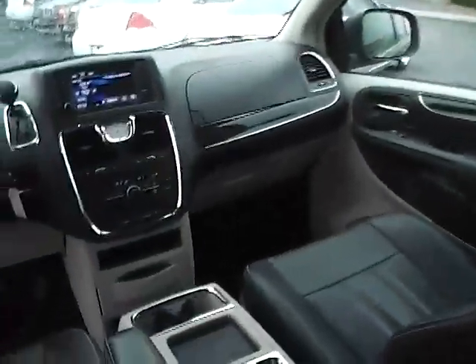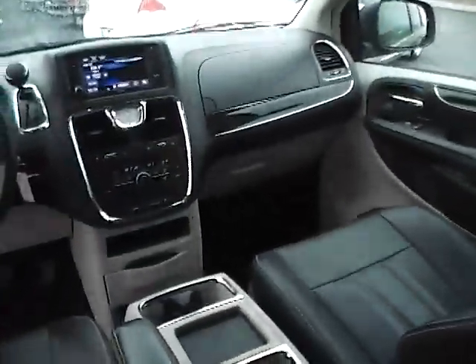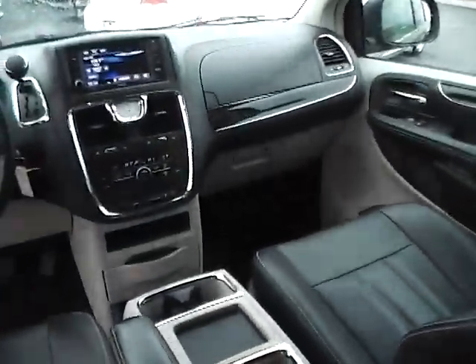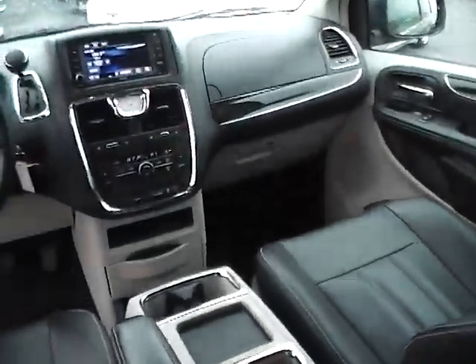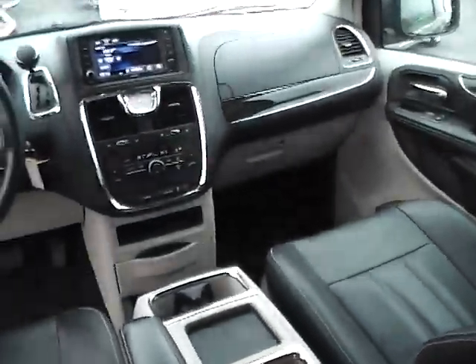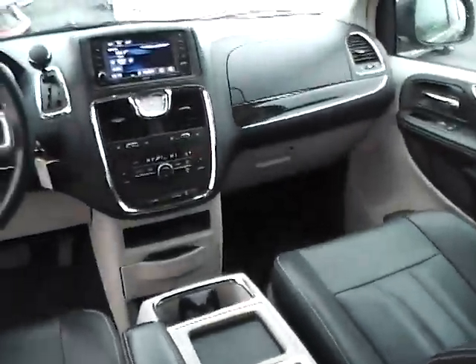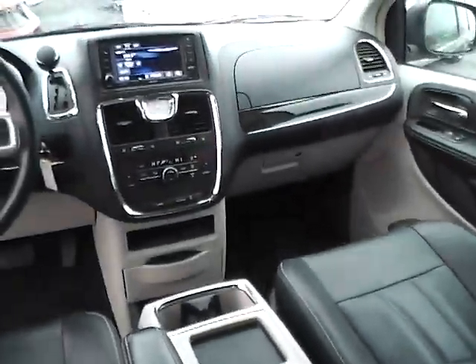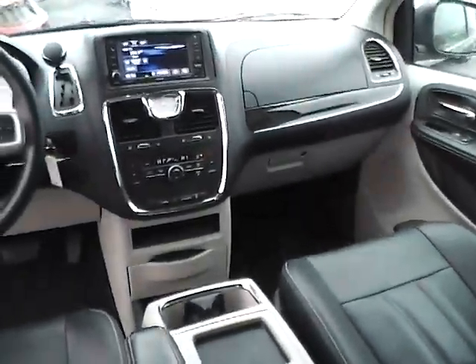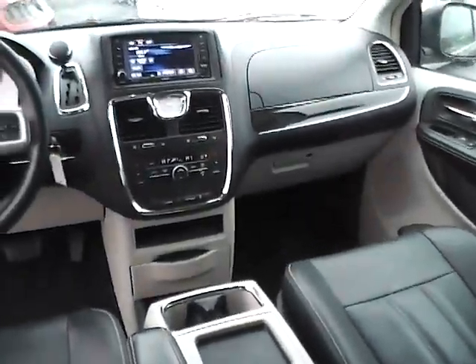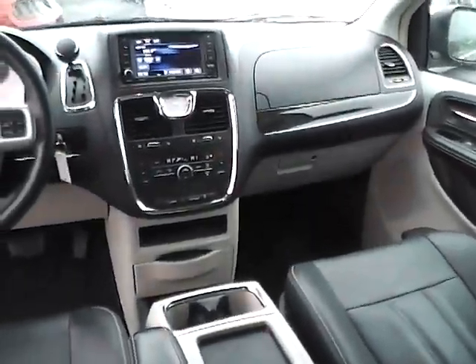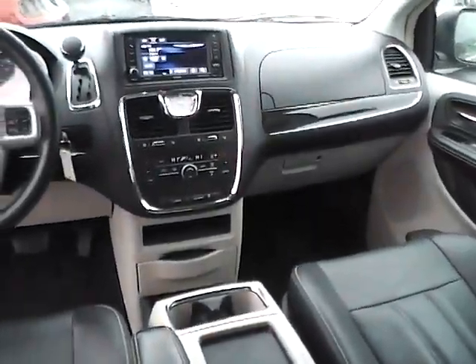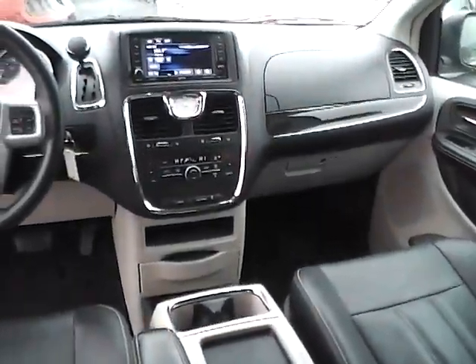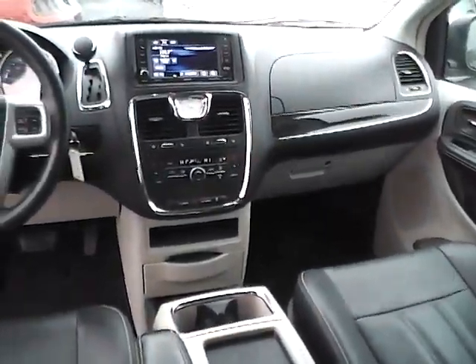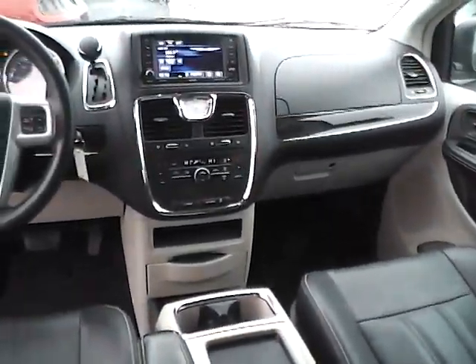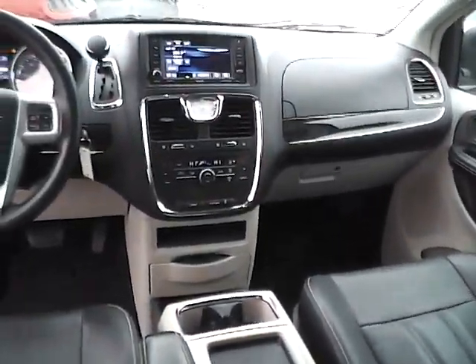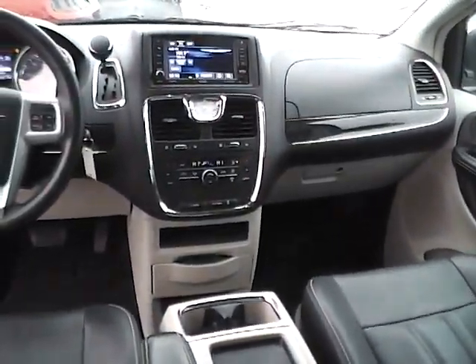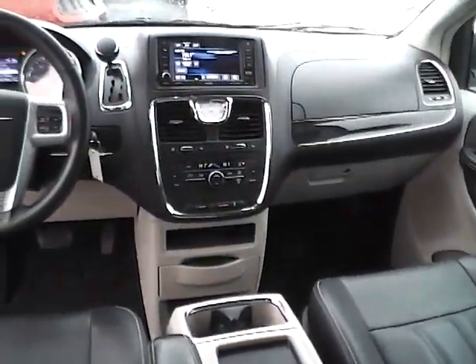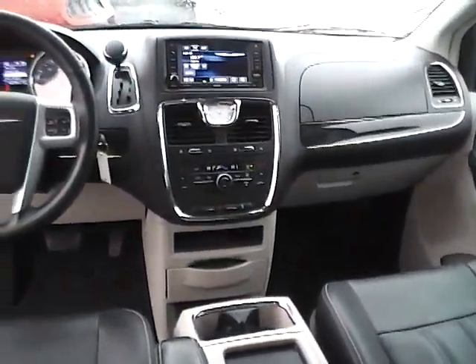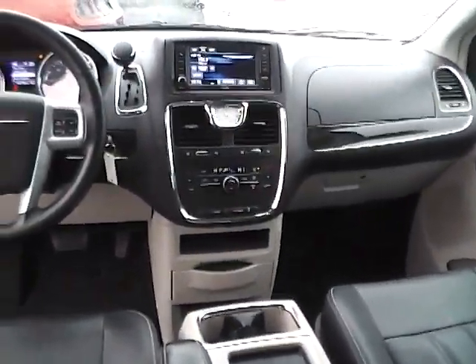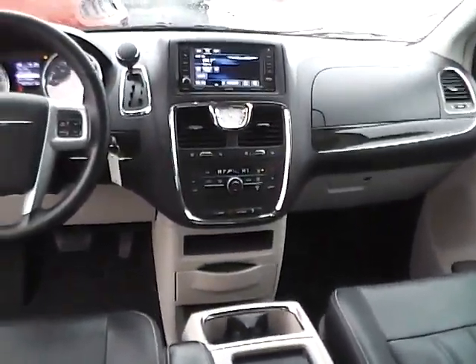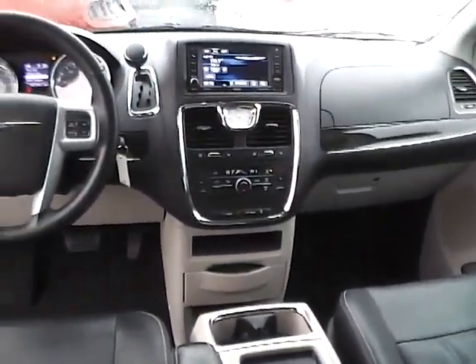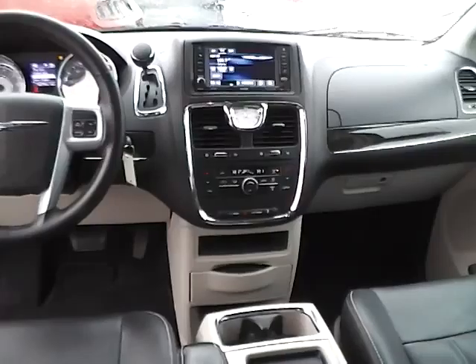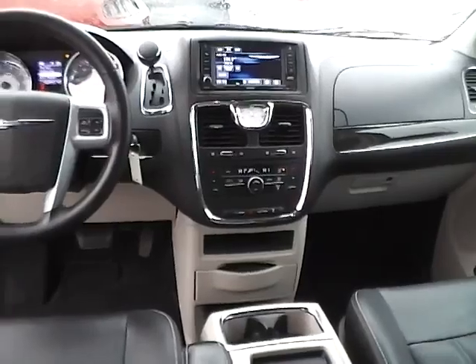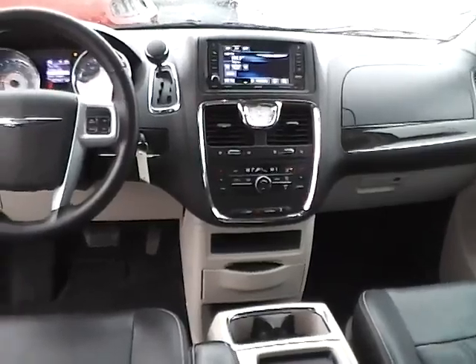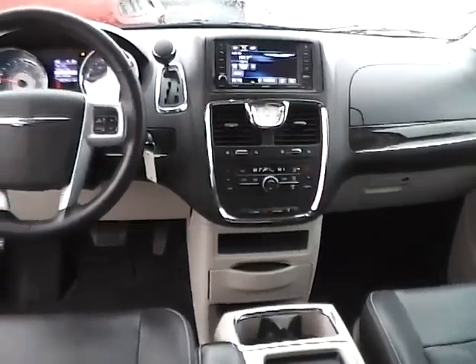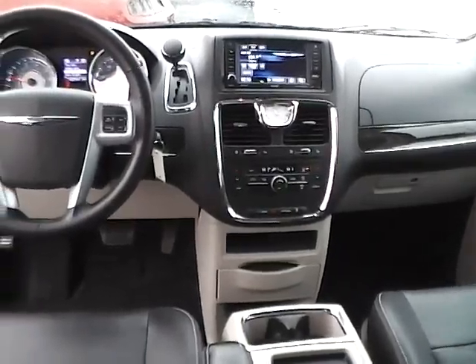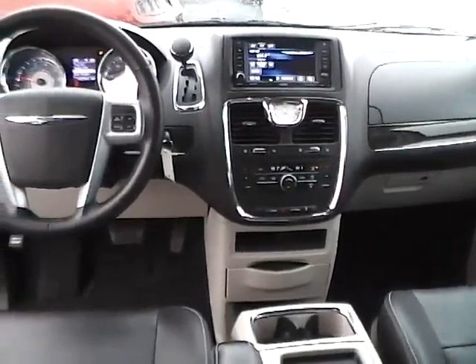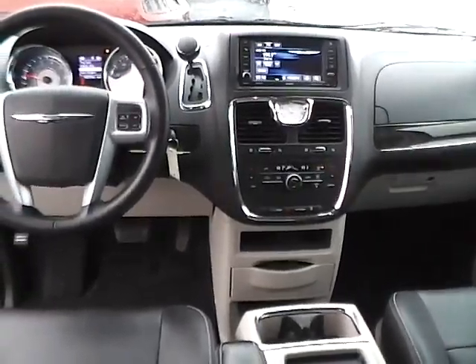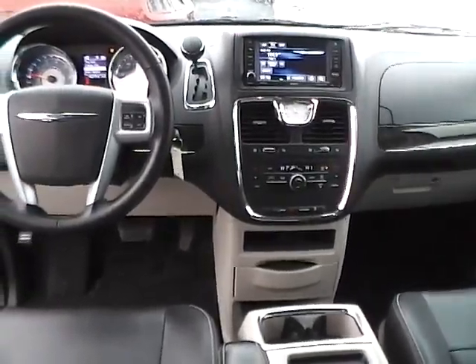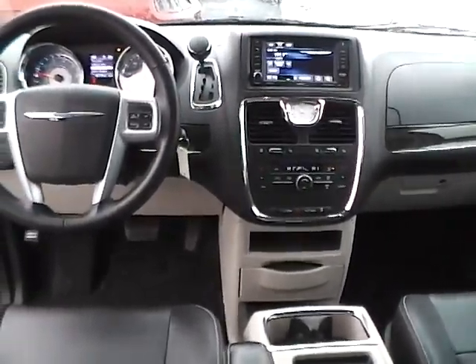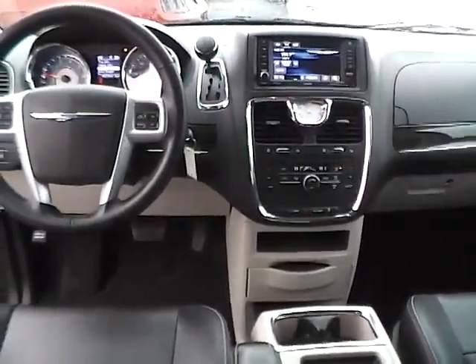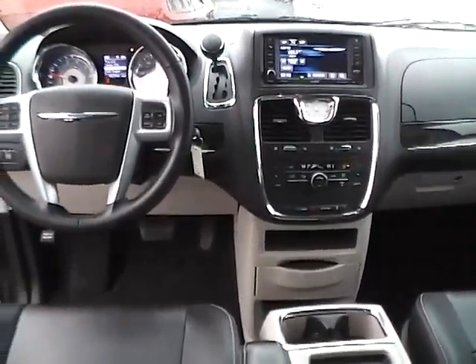Very nice vehicle. Come check us out at Jim Kaim Ford. You can also visit our online showroom at jimkaimford.com.